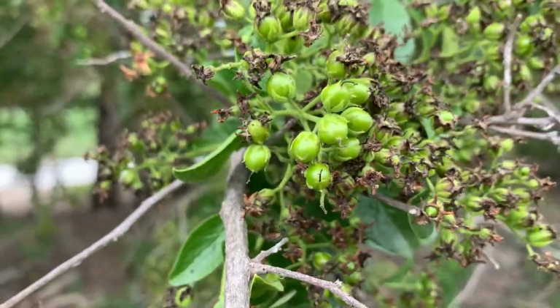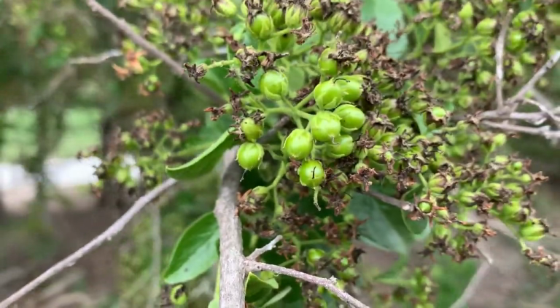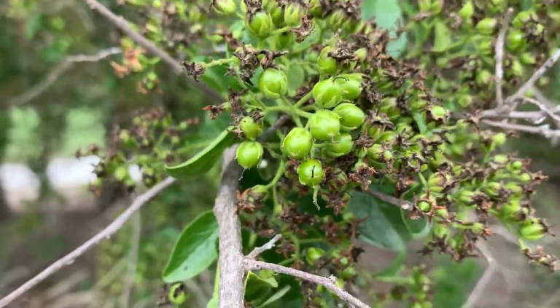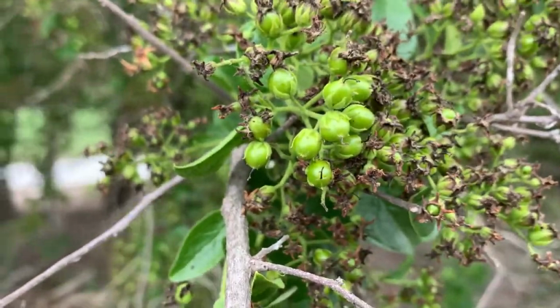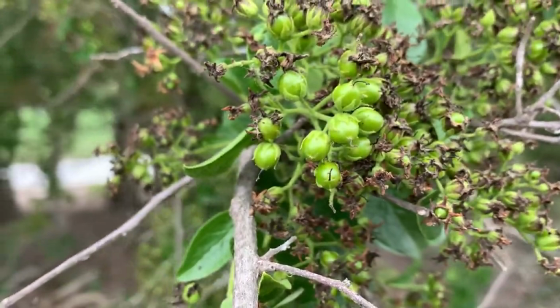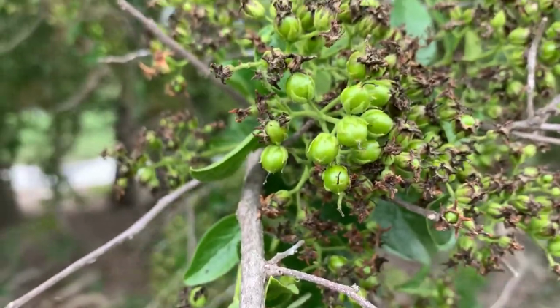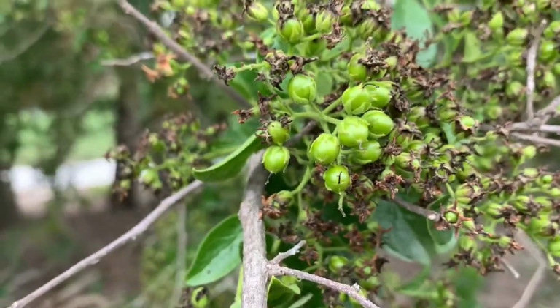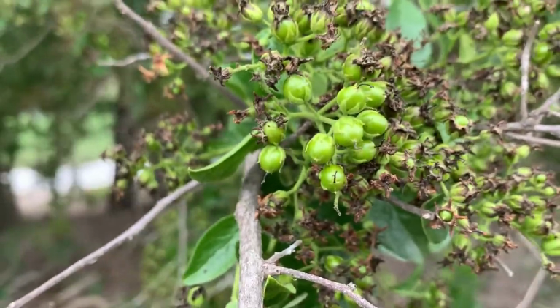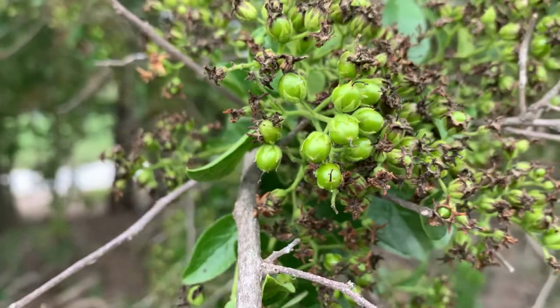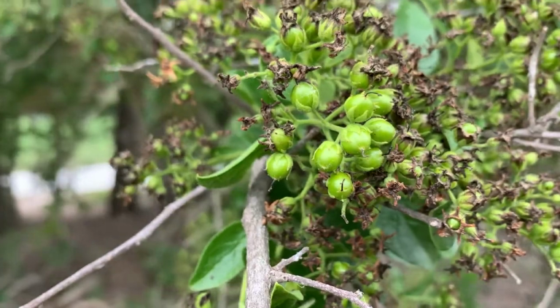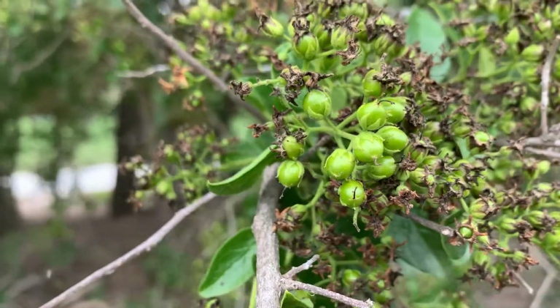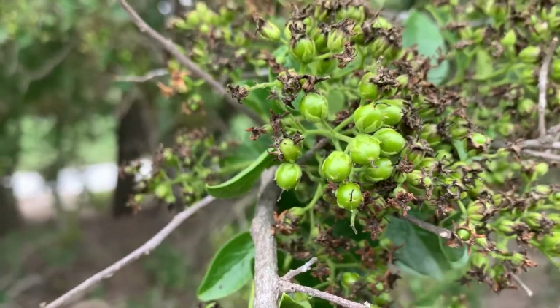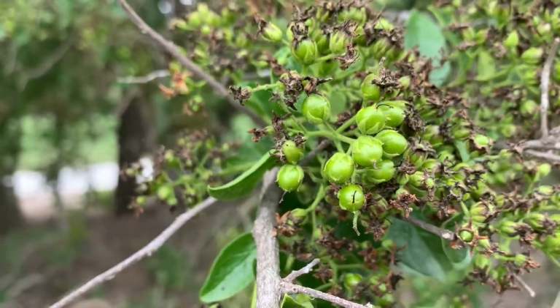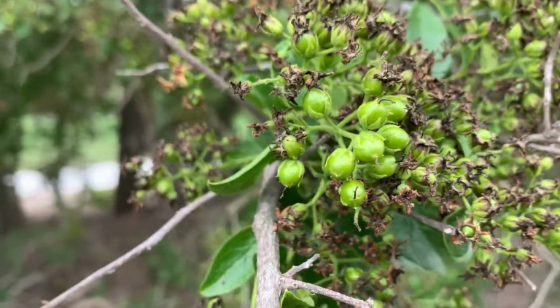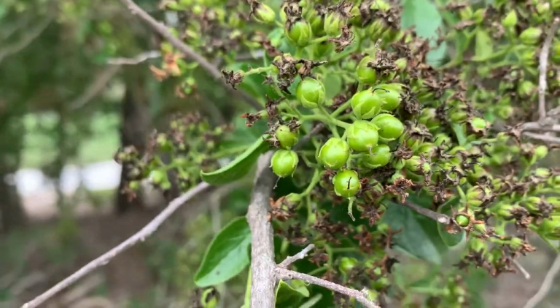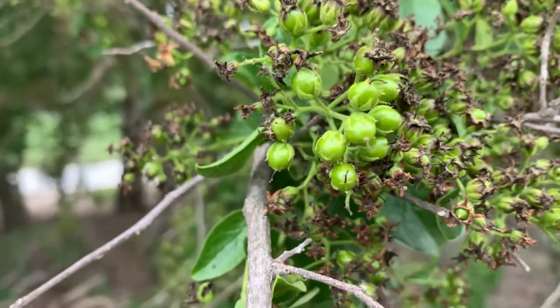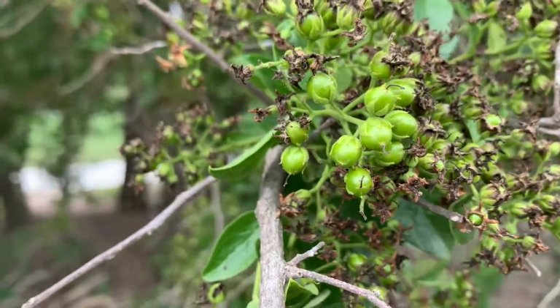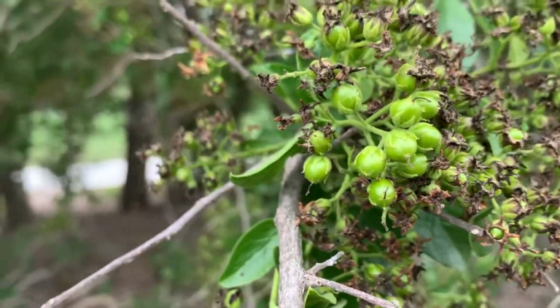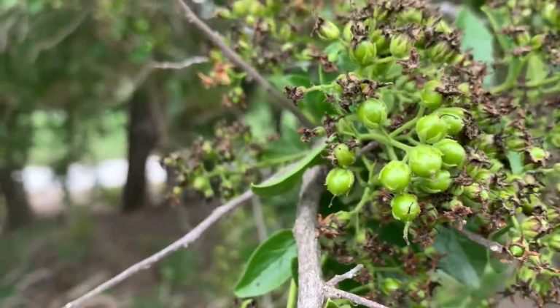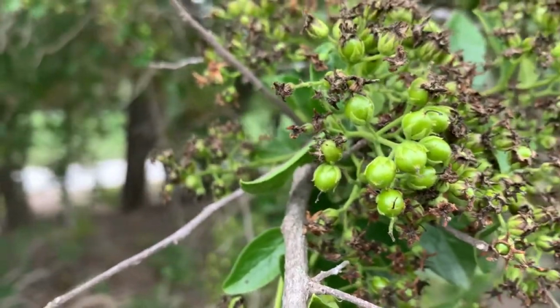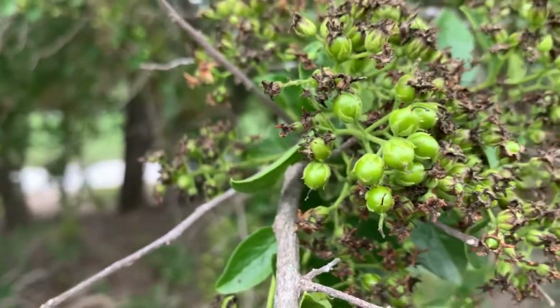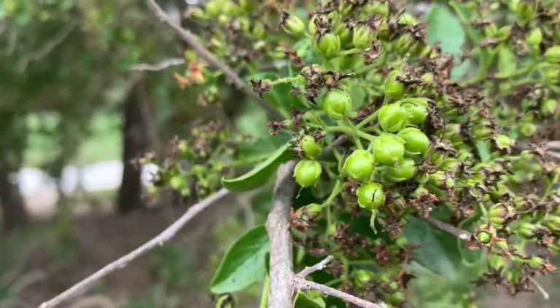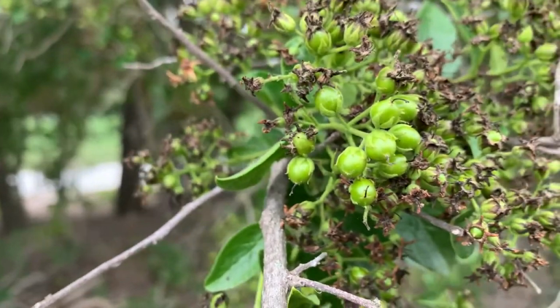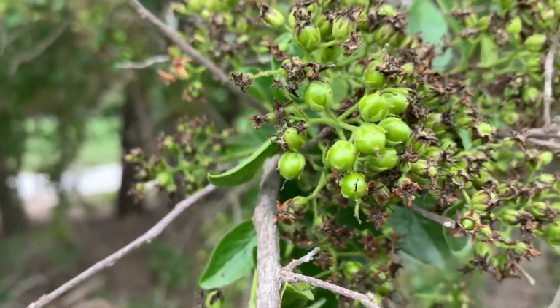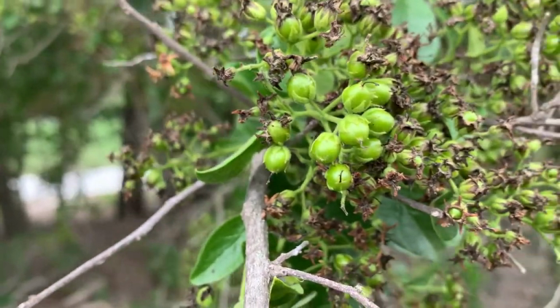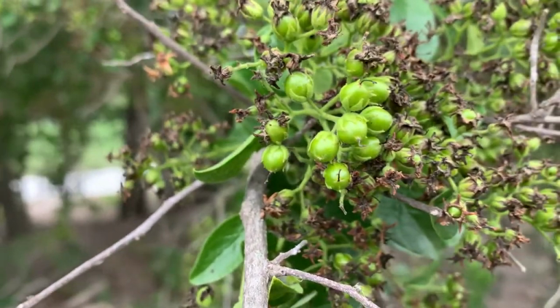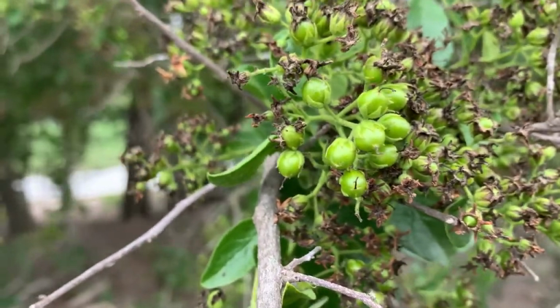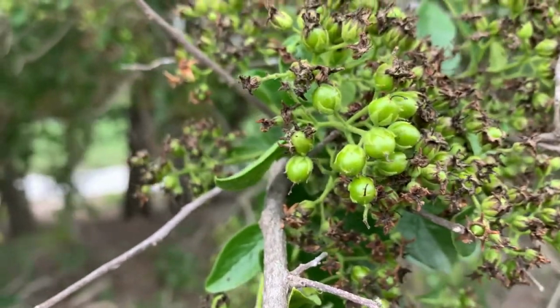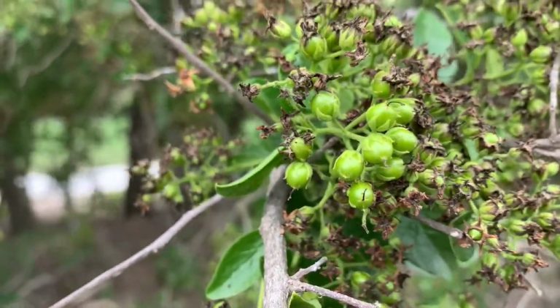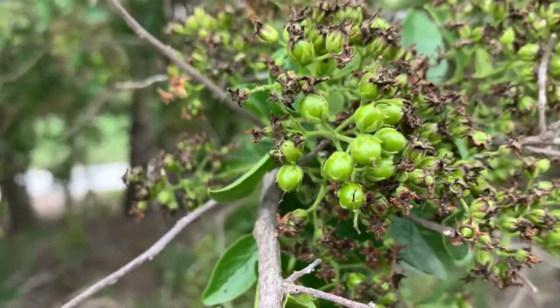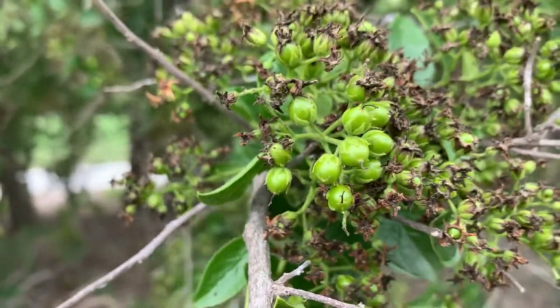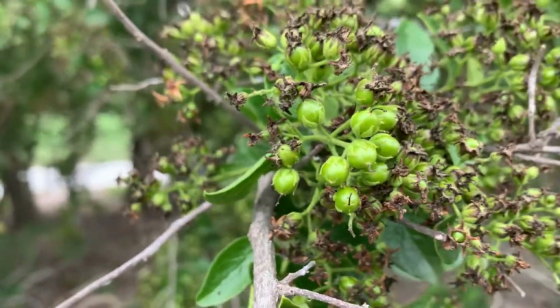This is a sandpaper tree, and those are the fruits that grow on it.